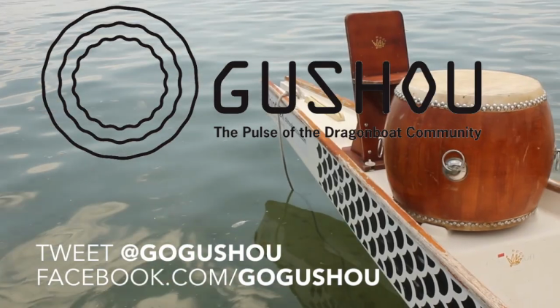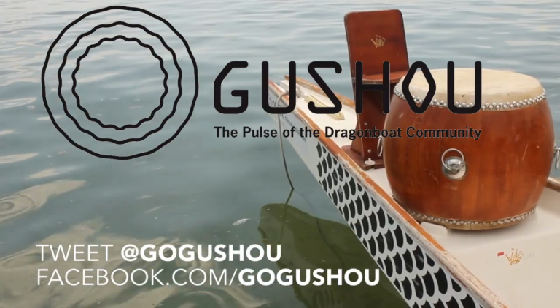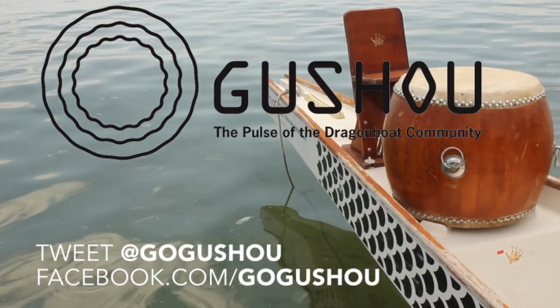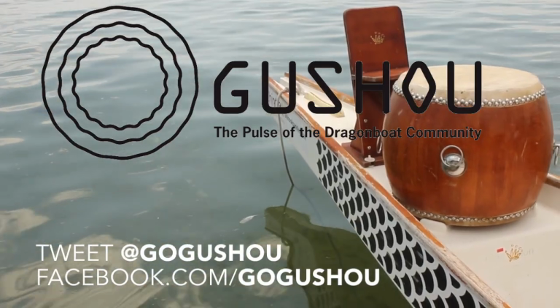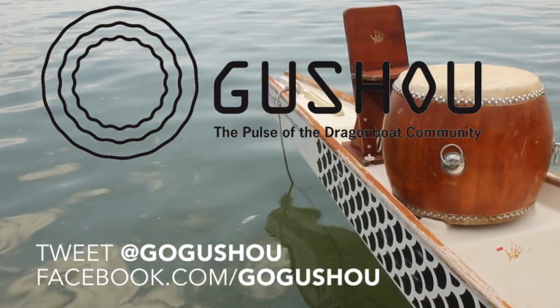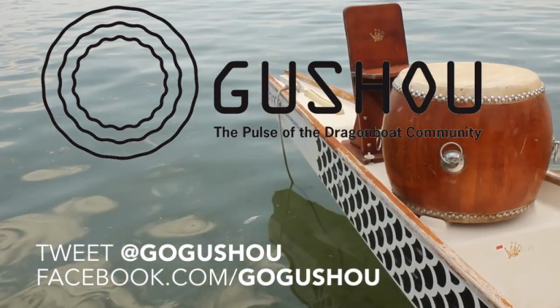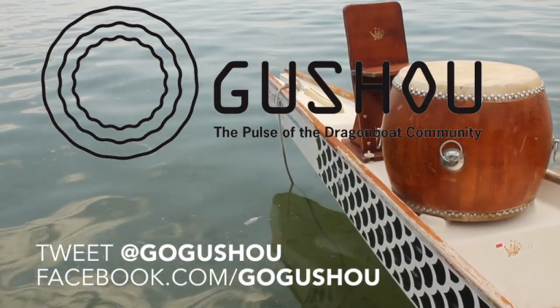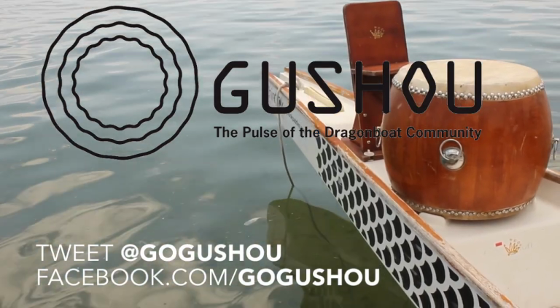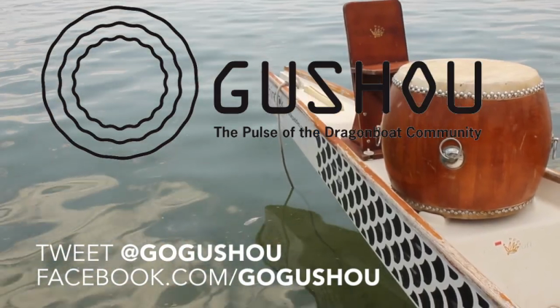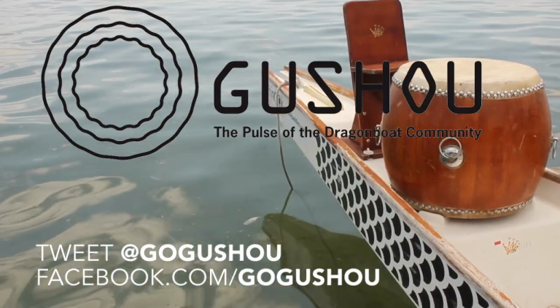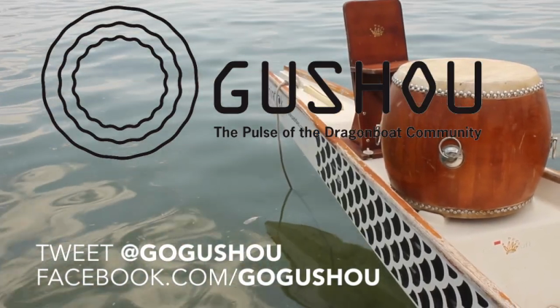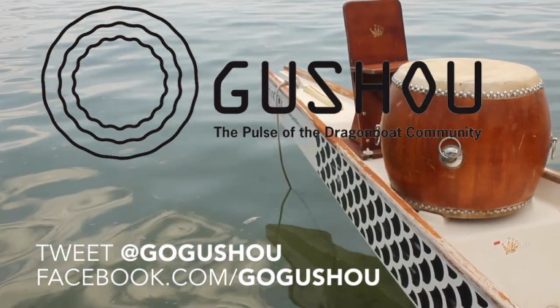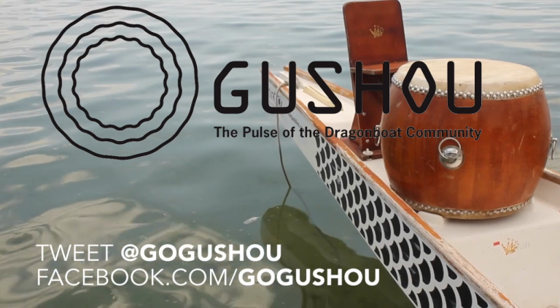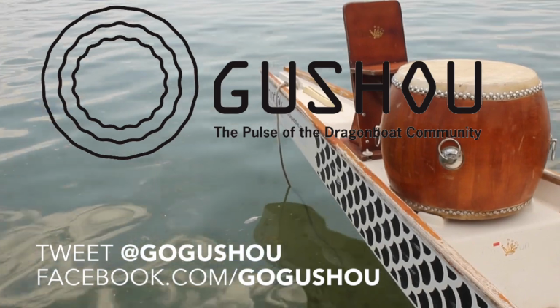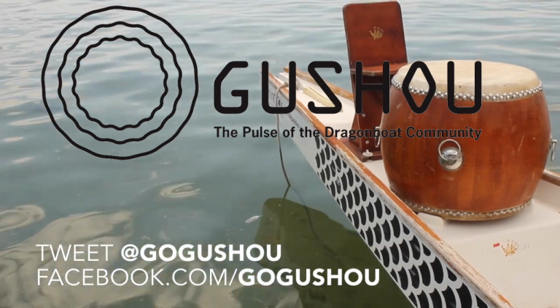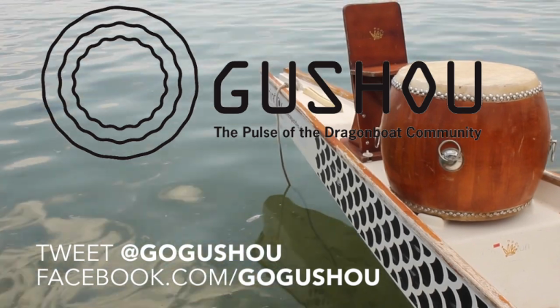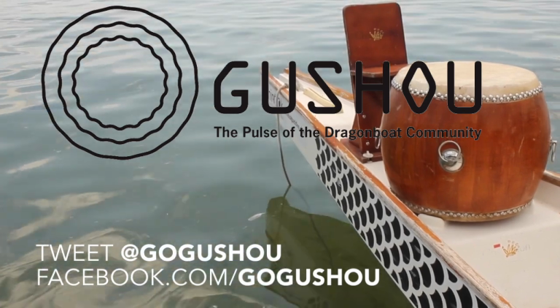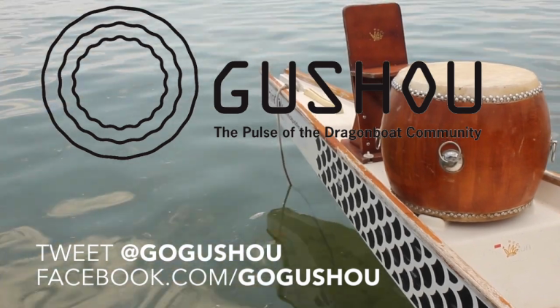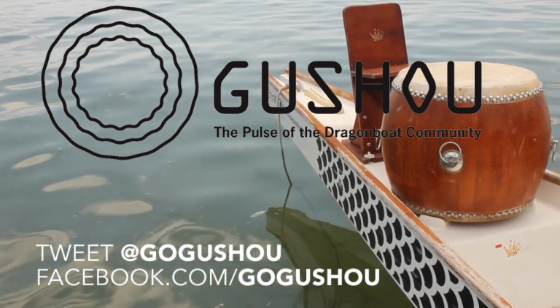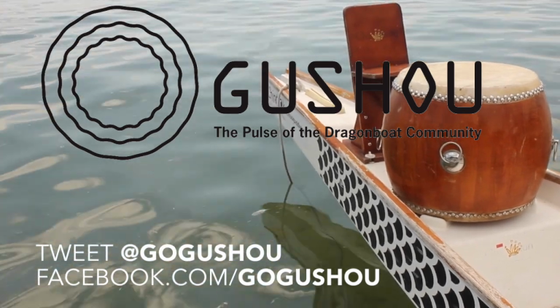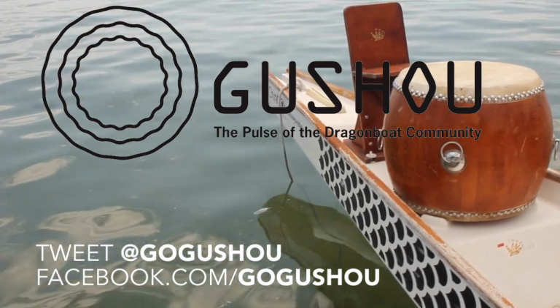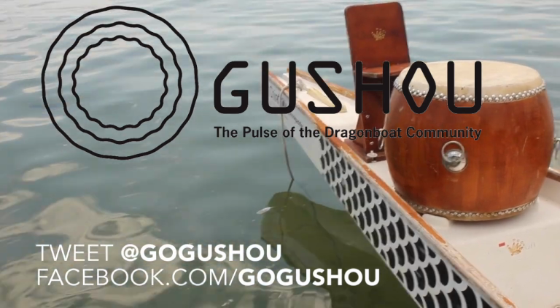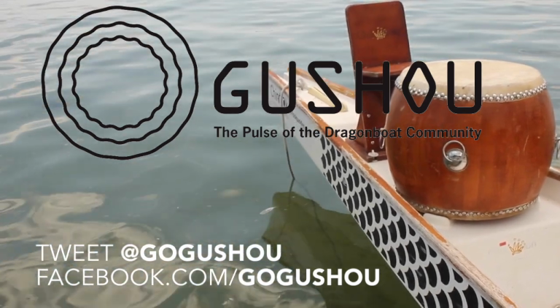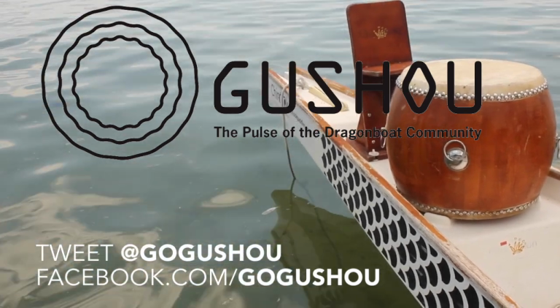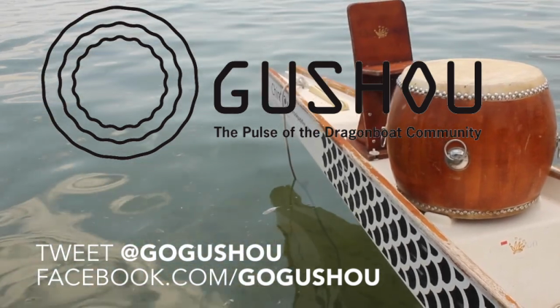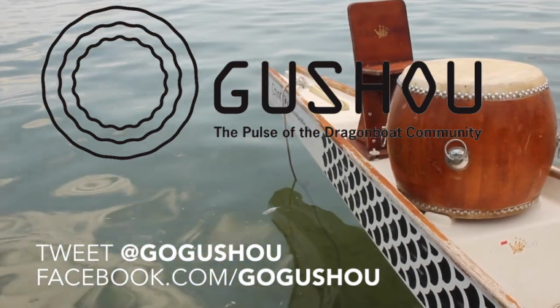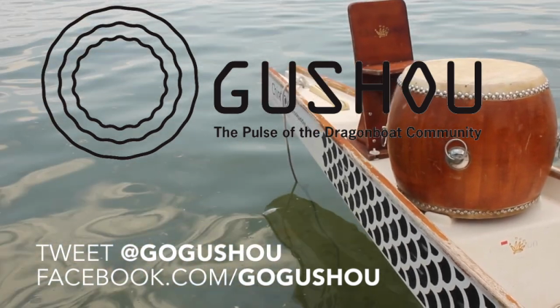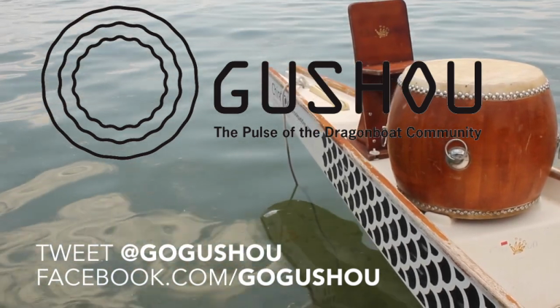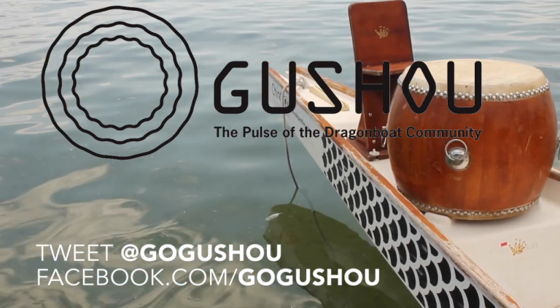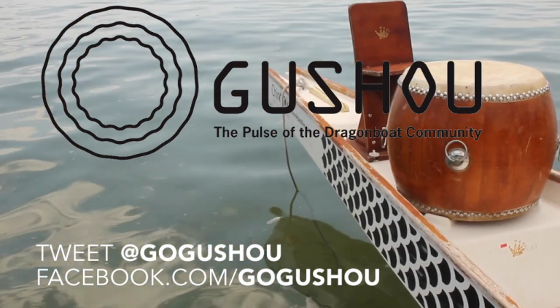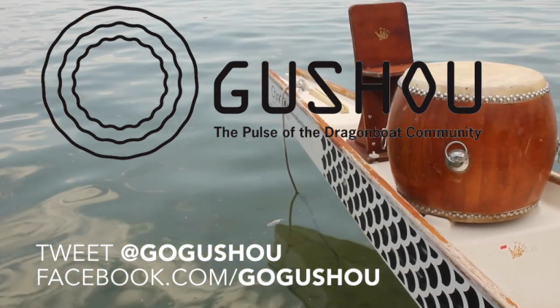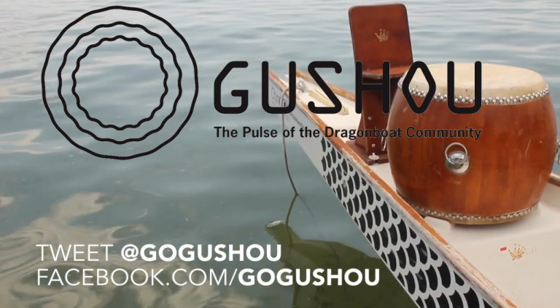What would you like Gushu to talk about next? Tweet to us at GoGushu or like us on Facebook and drop us a comment.